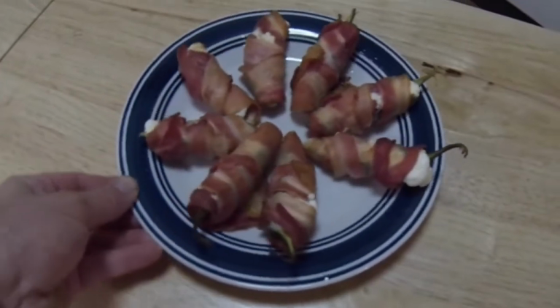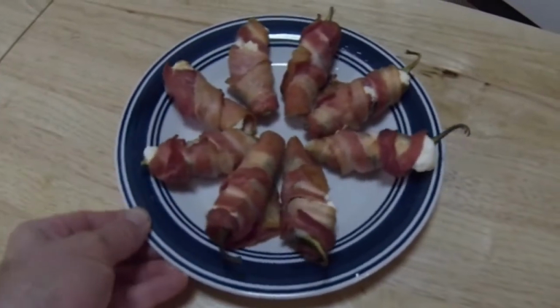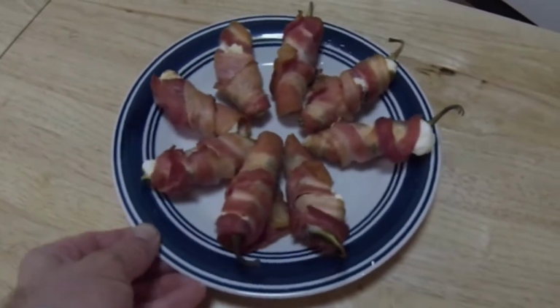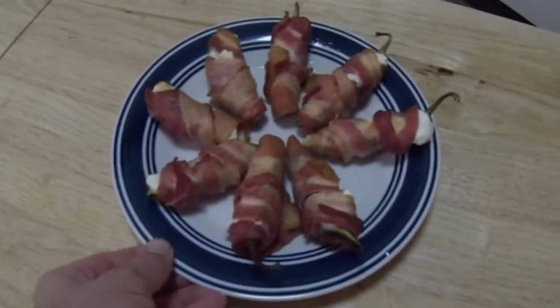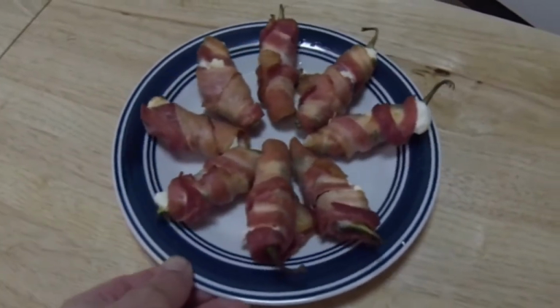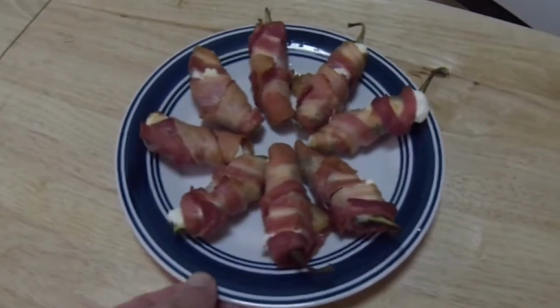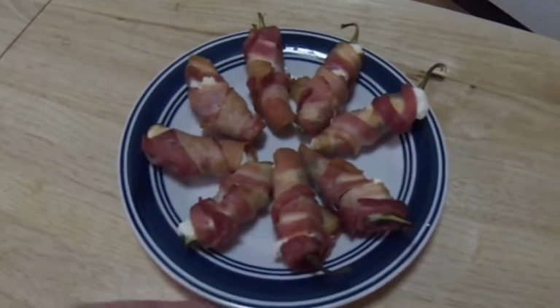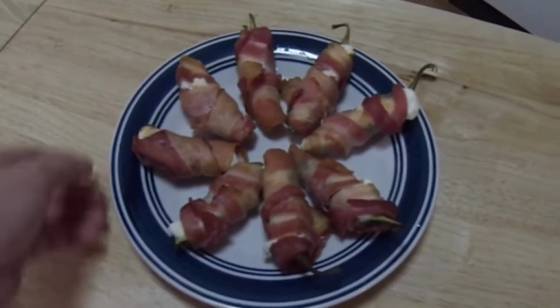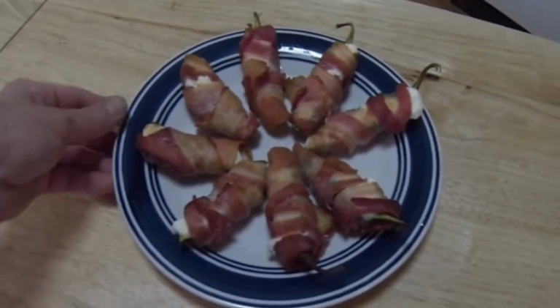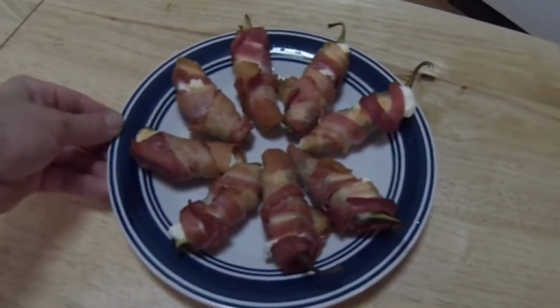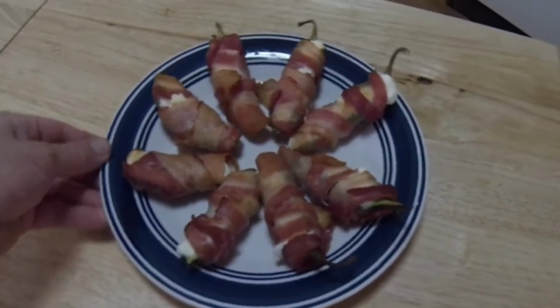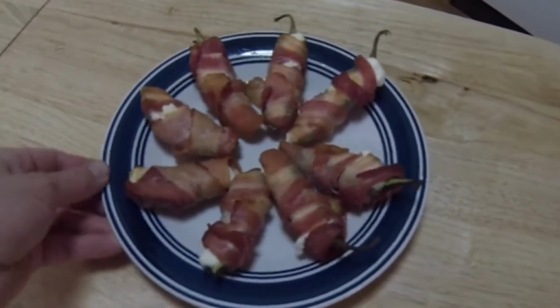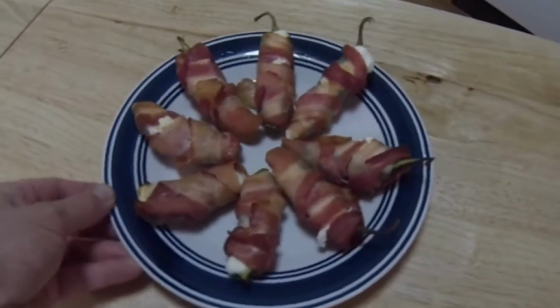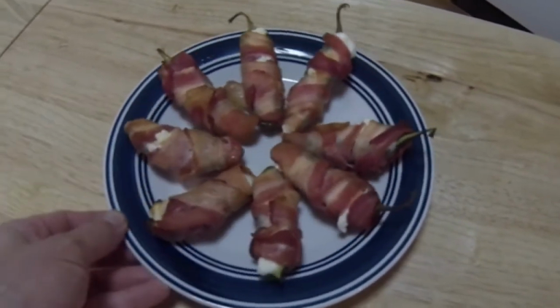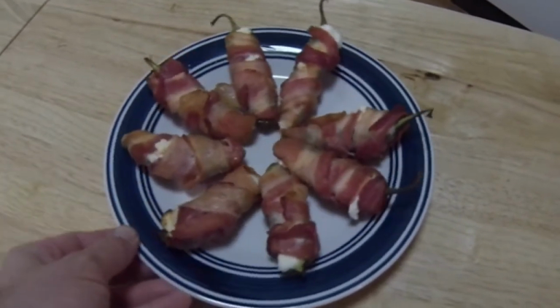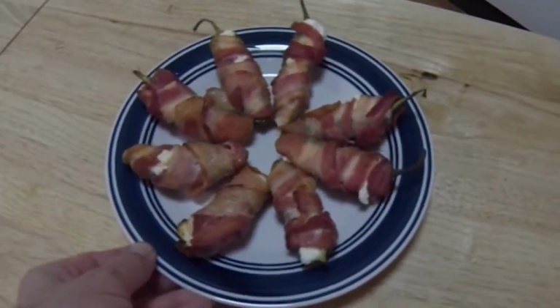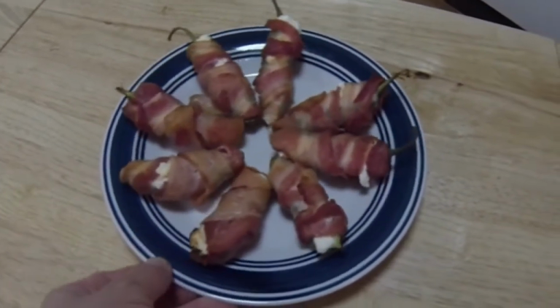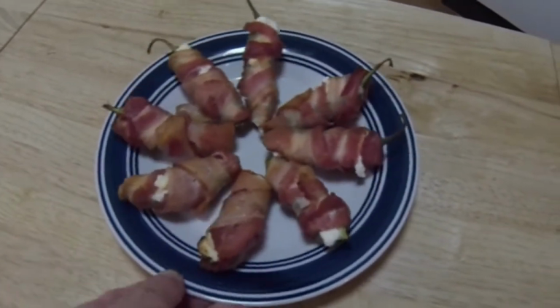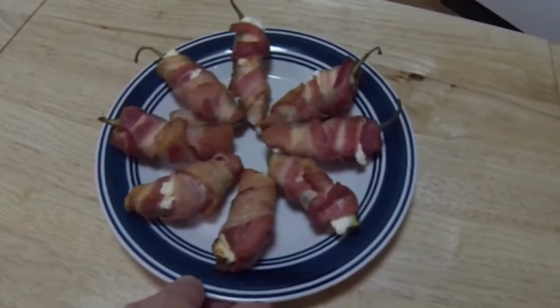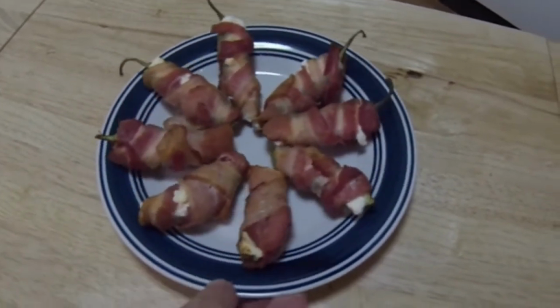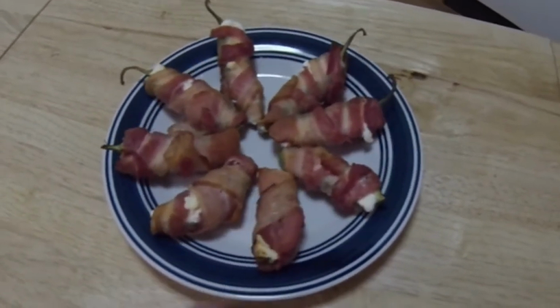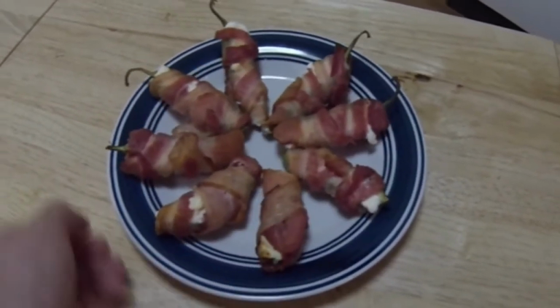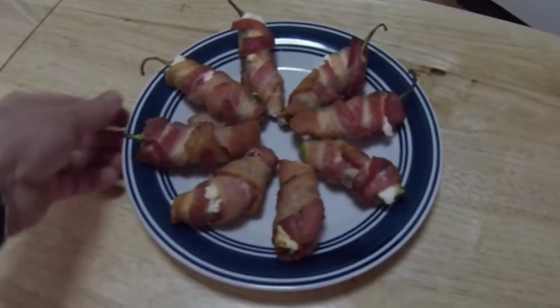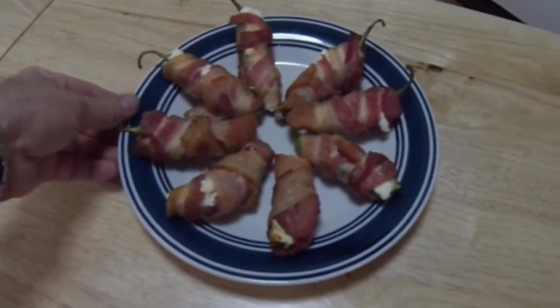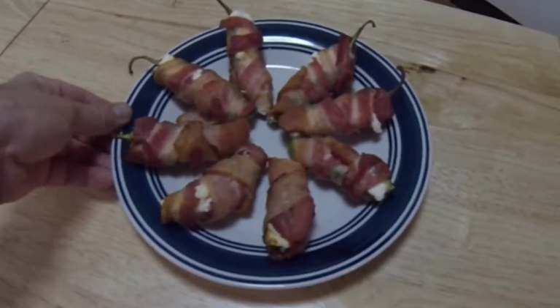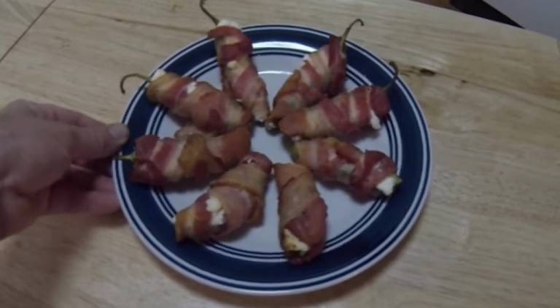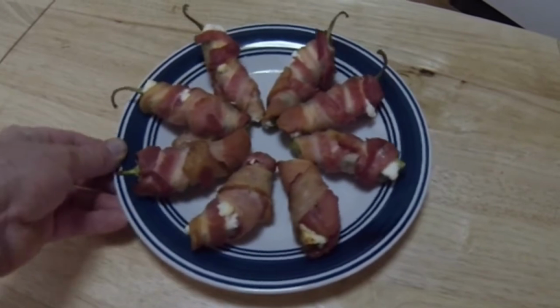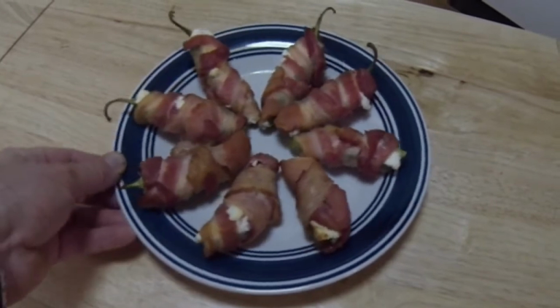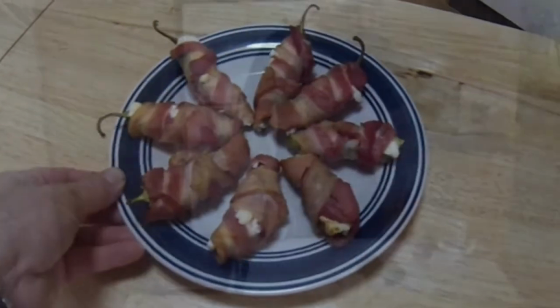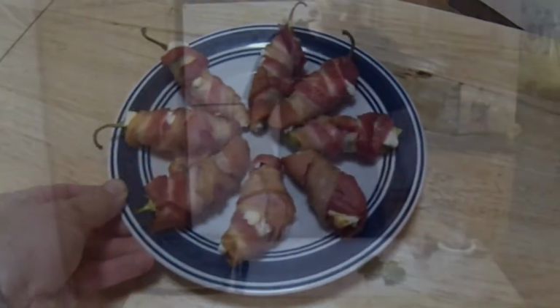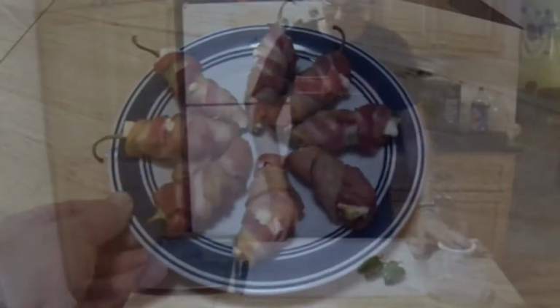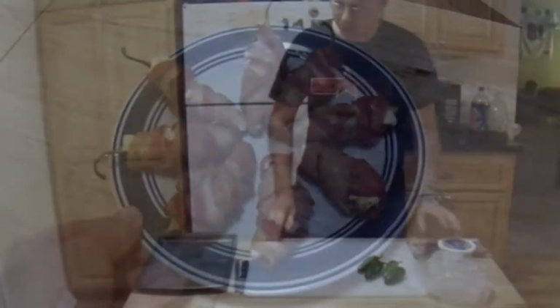Hey guys, in this video I'm going to show you how to make bacon-wrapped jalapeño poppers with cream cheese.